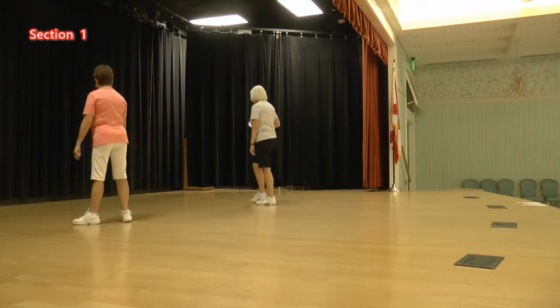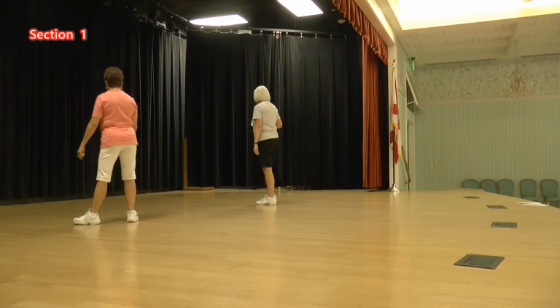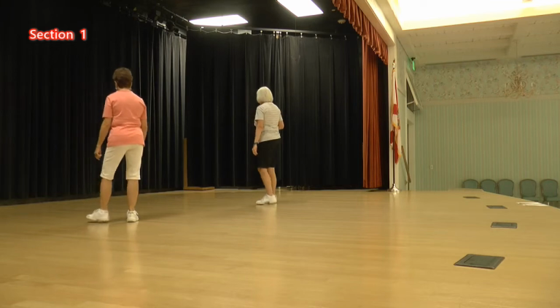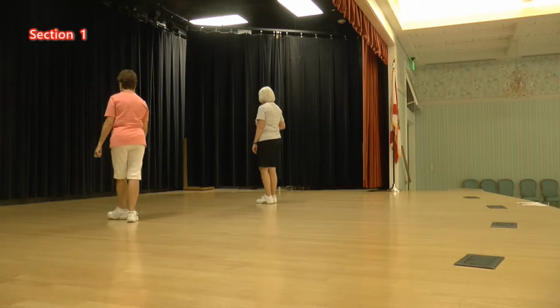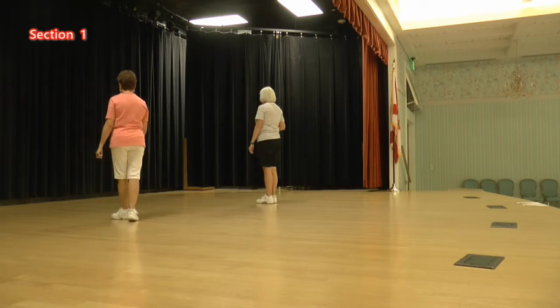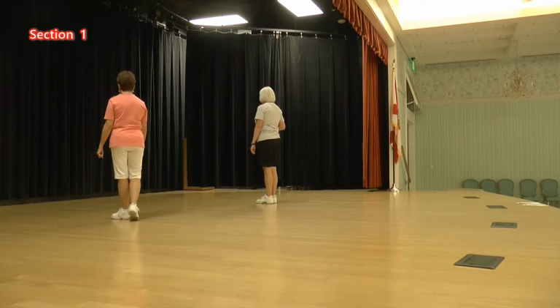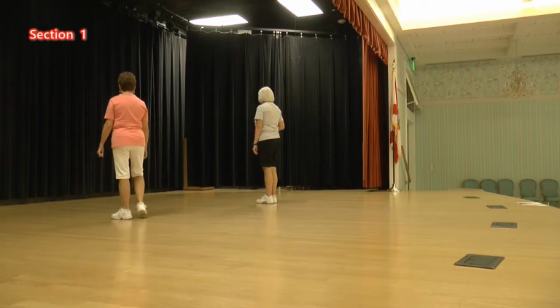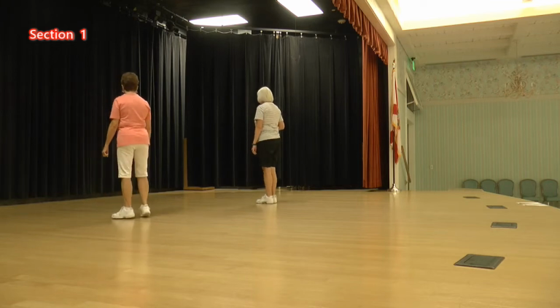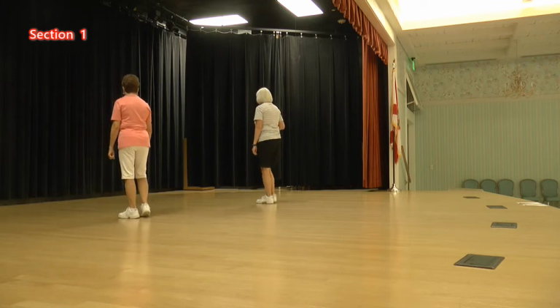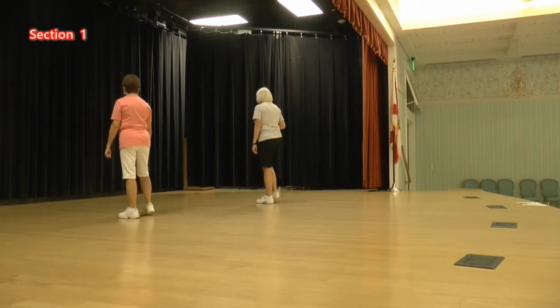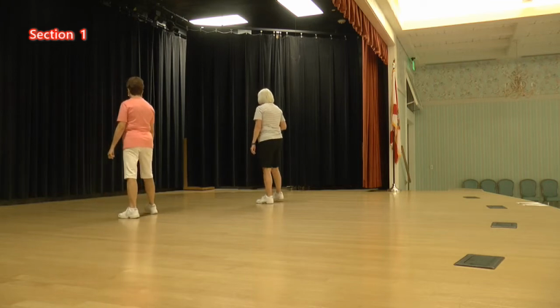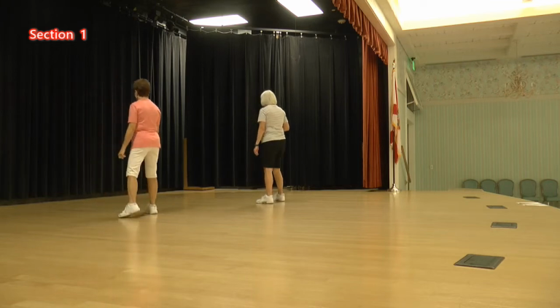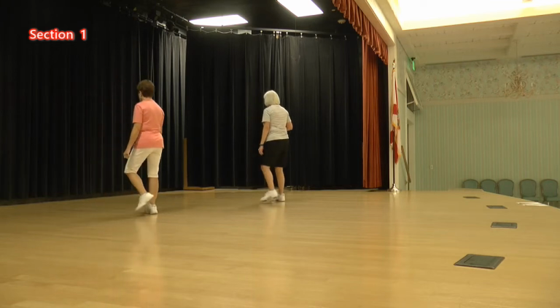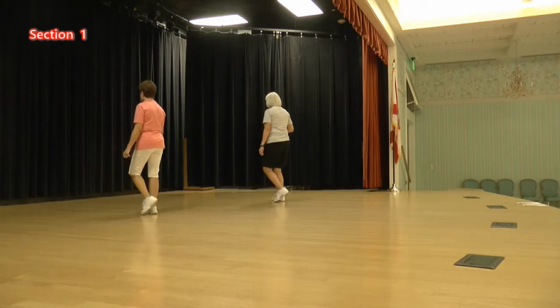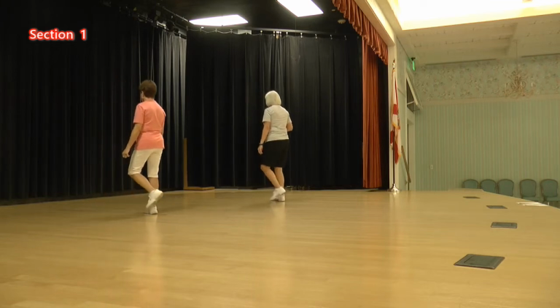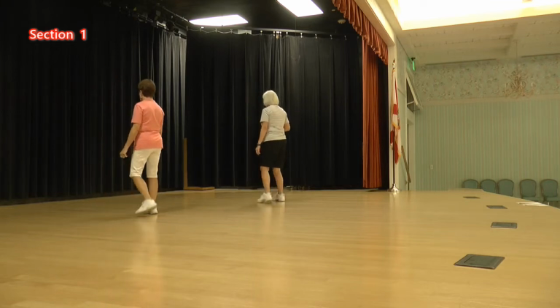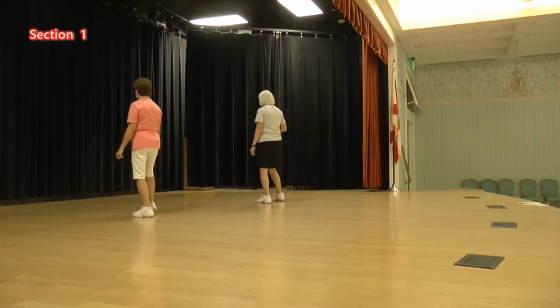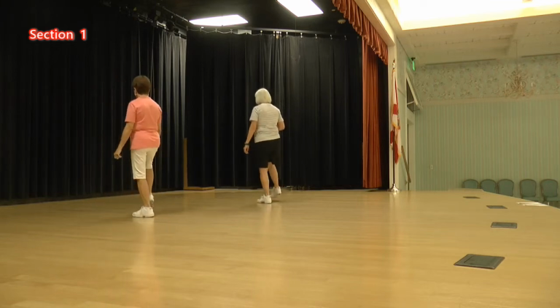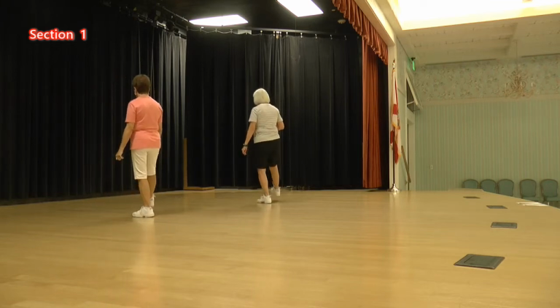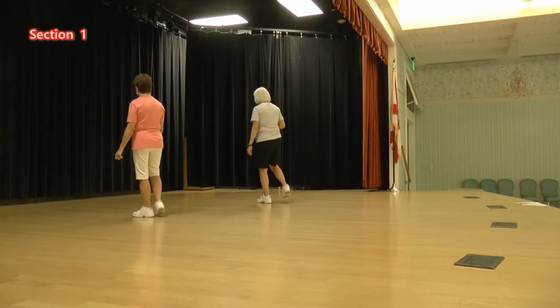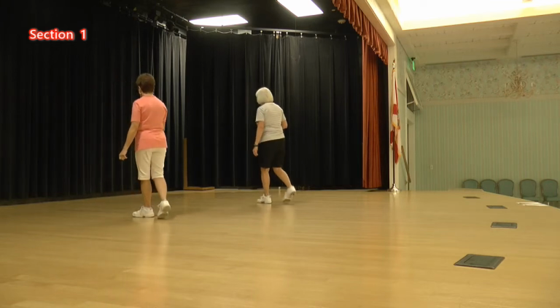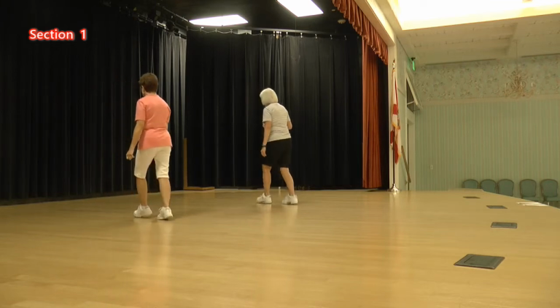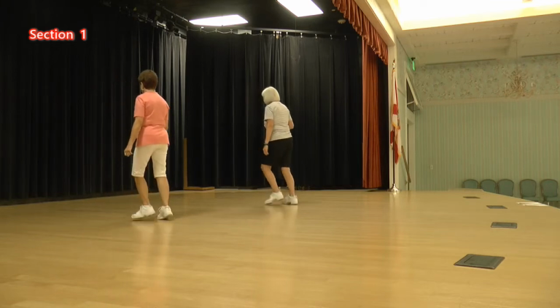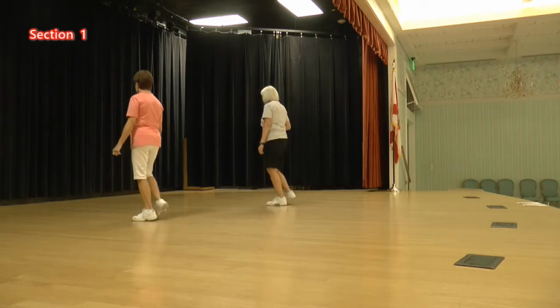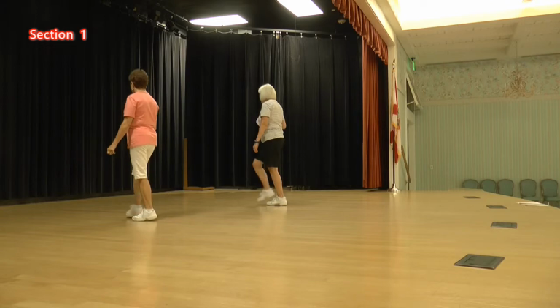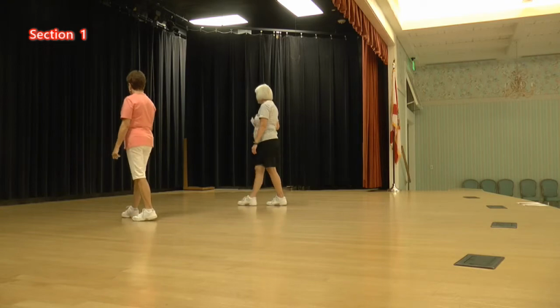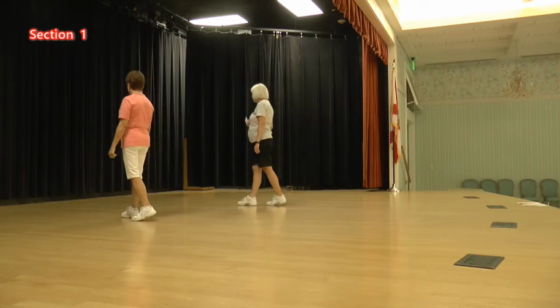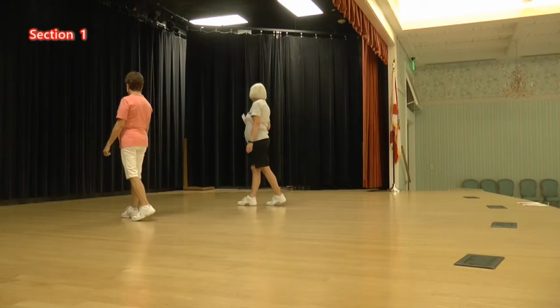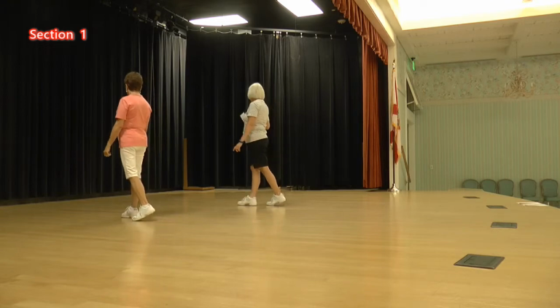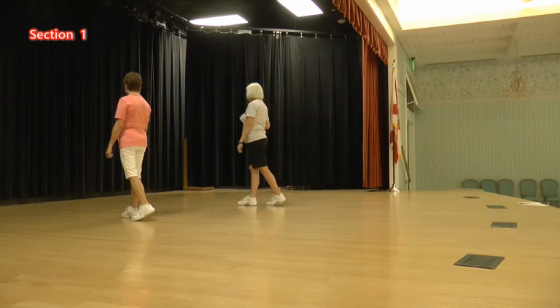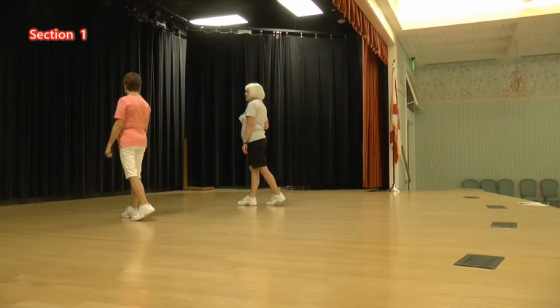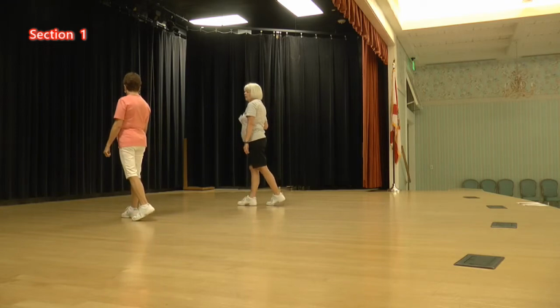Let's try that again. Ready, kick. One, two, three, four, five, six, seven — eight is a hold.